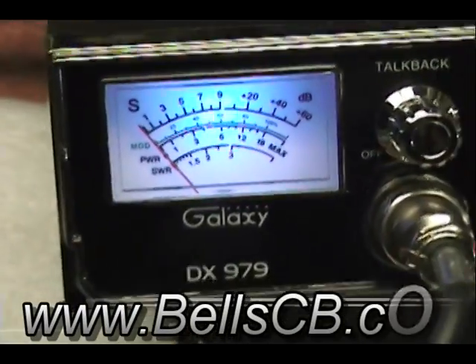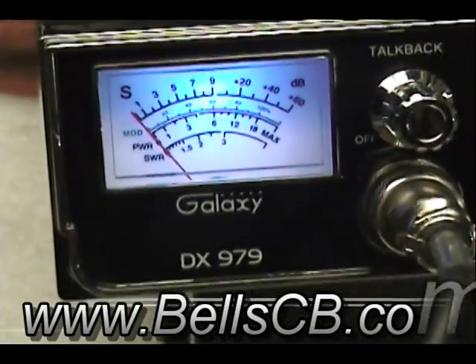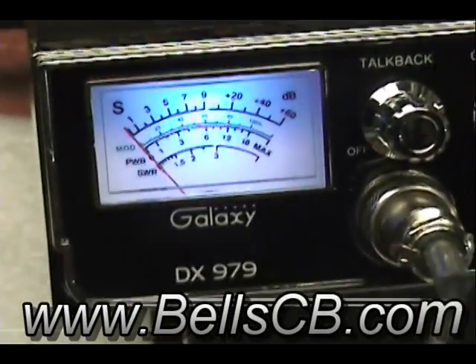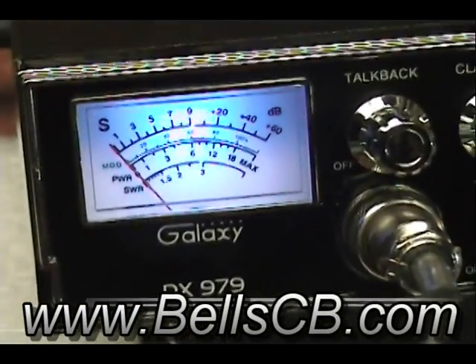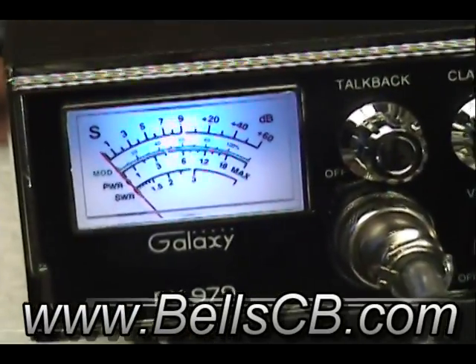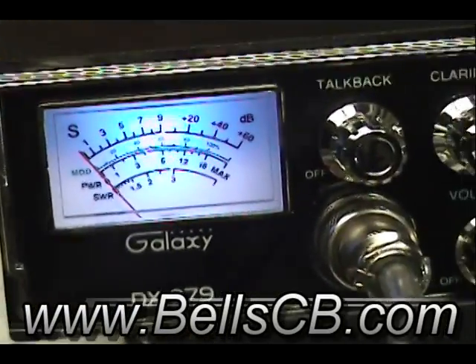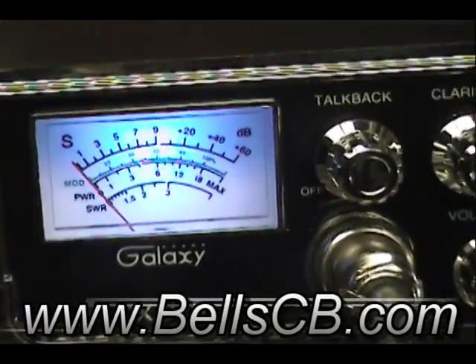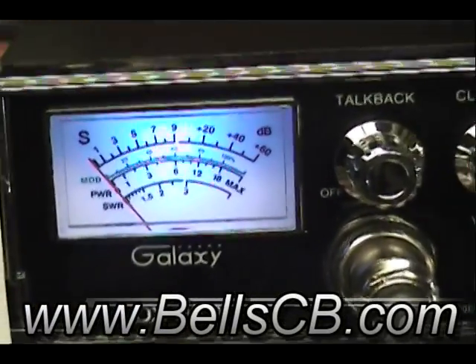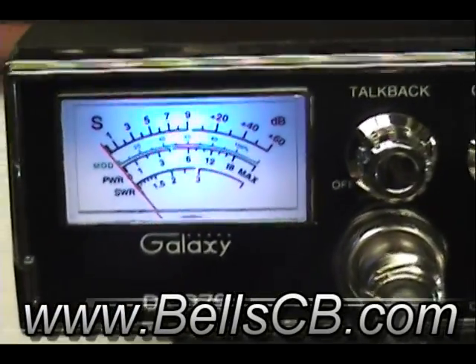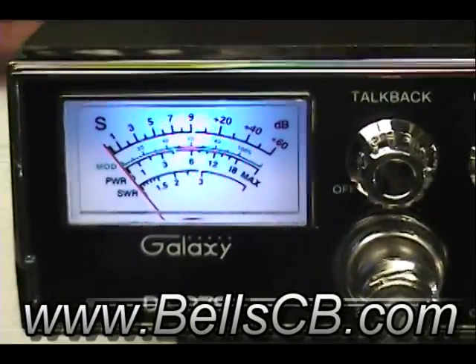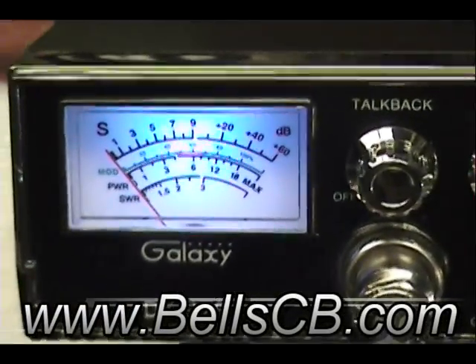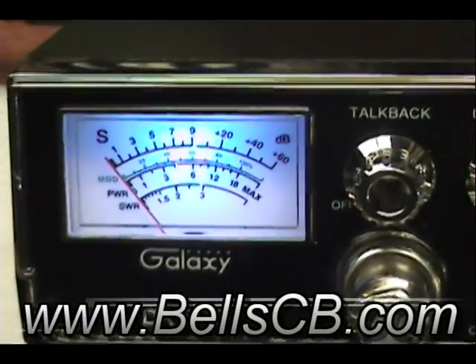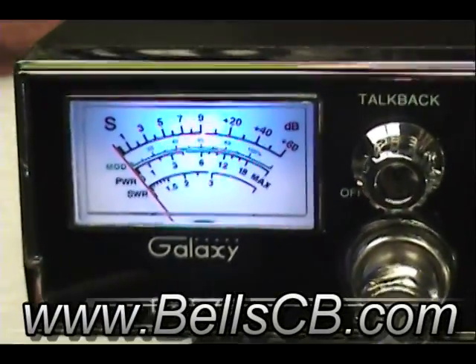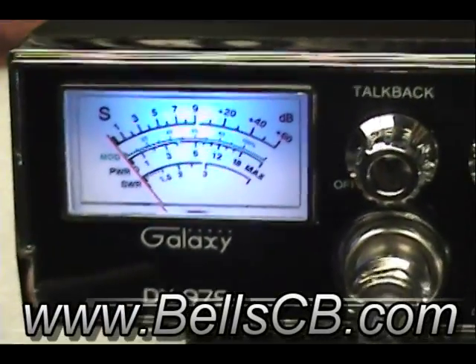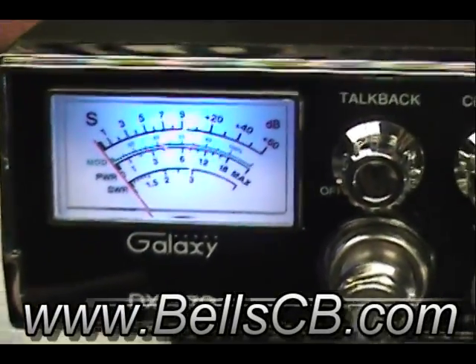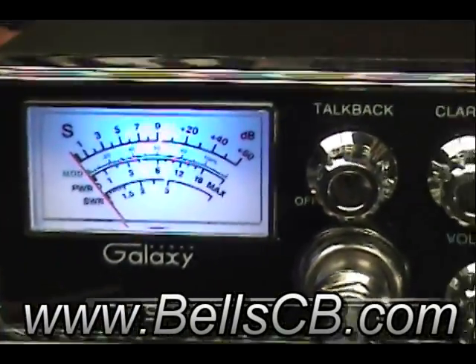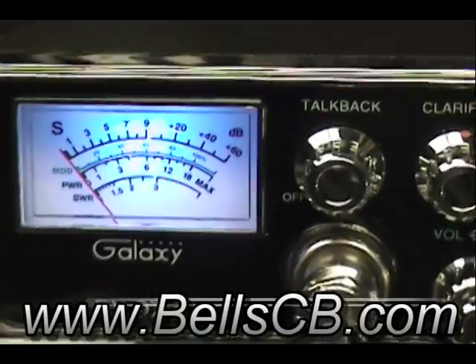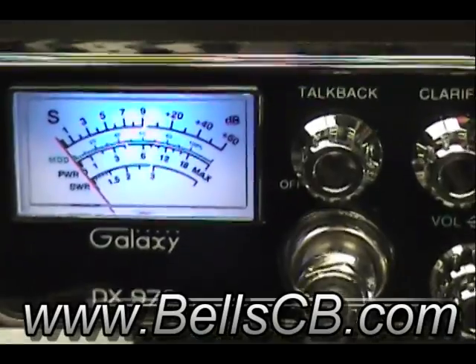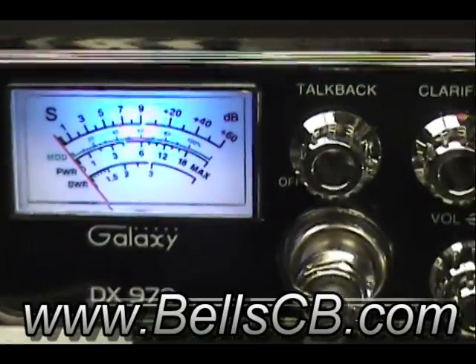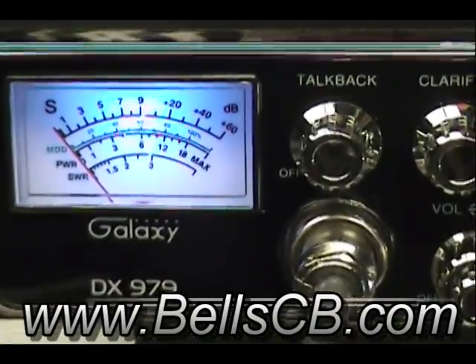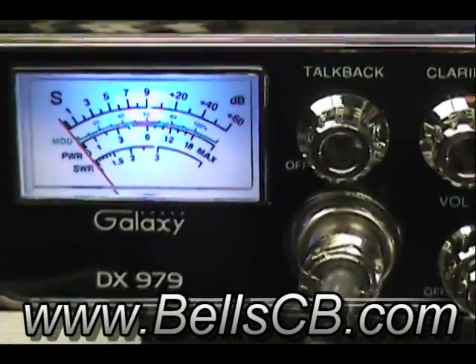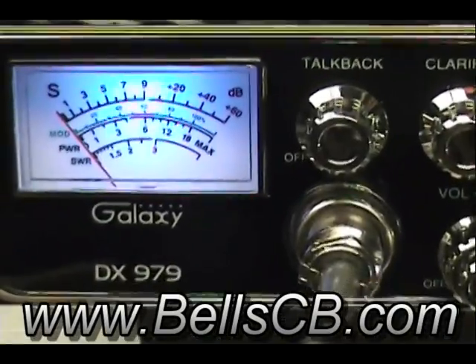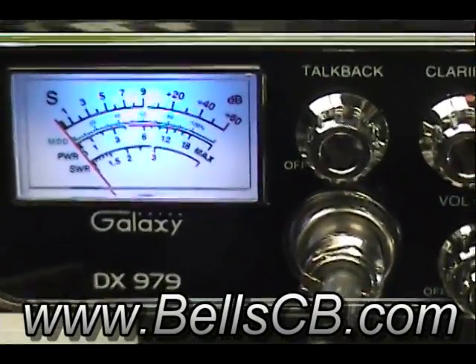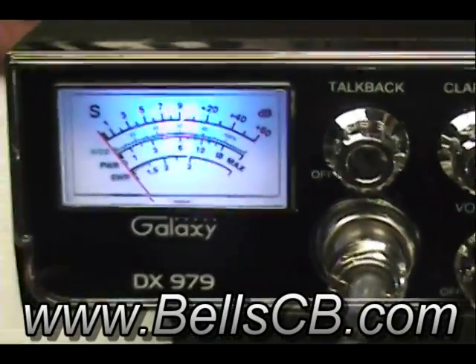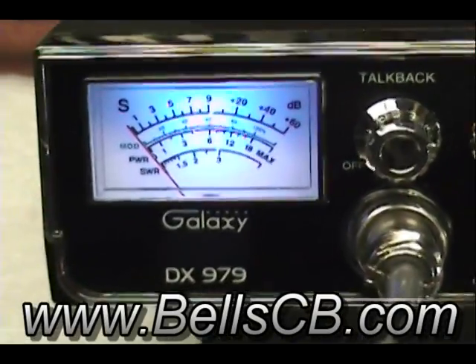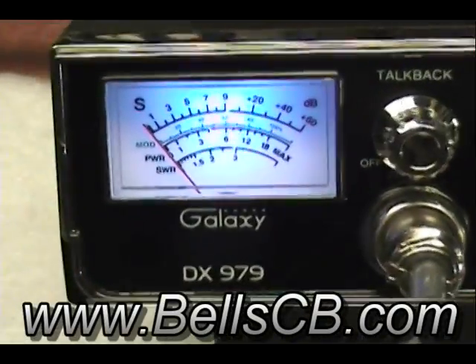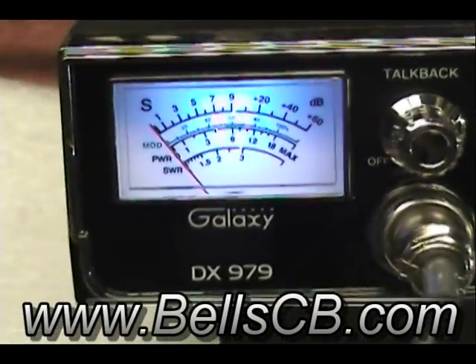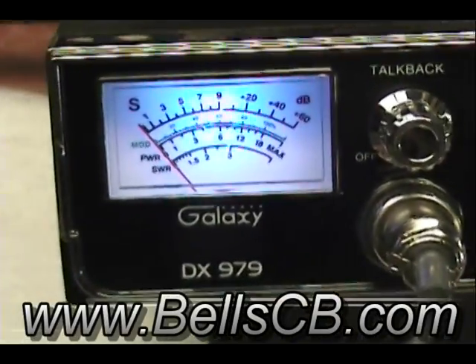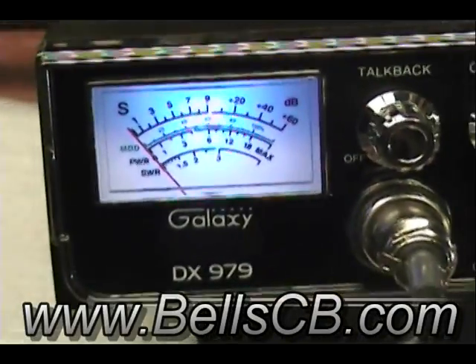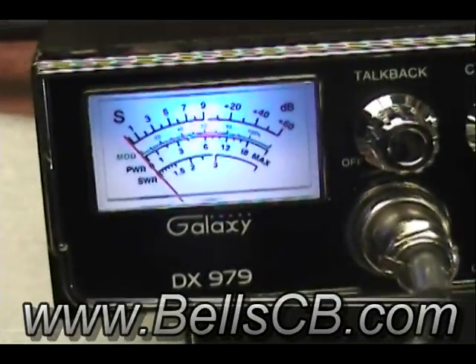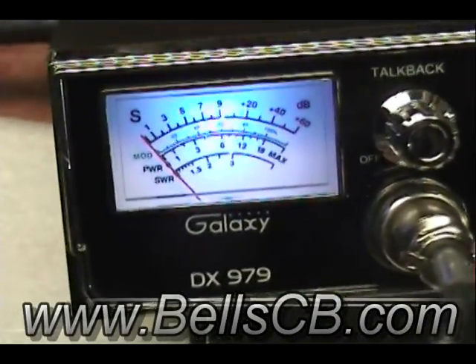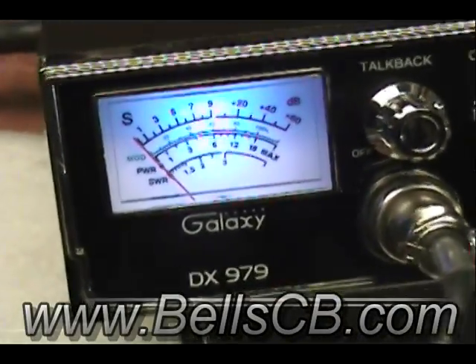I have another Galaxy DX979 tune-up report. This is for James in Virginia.